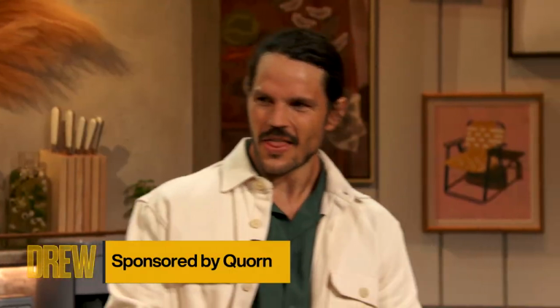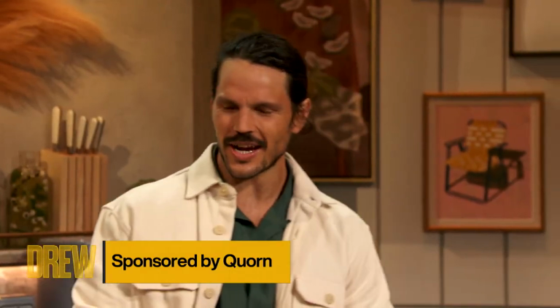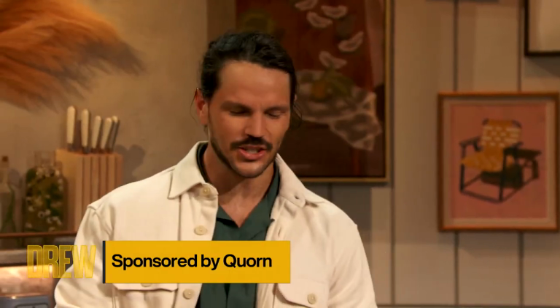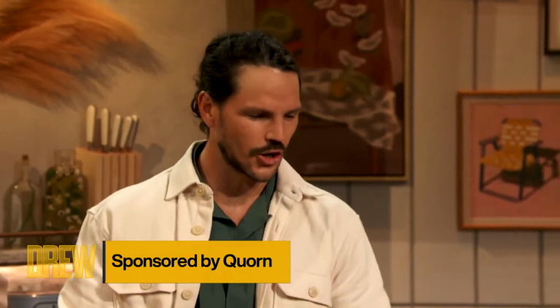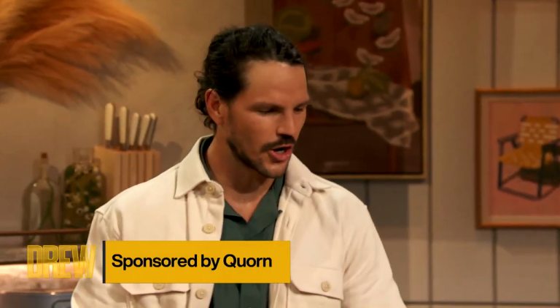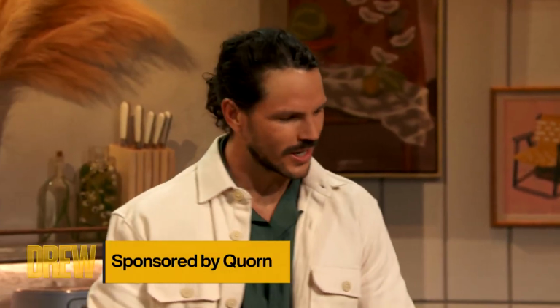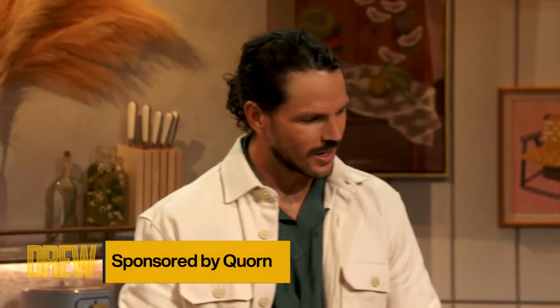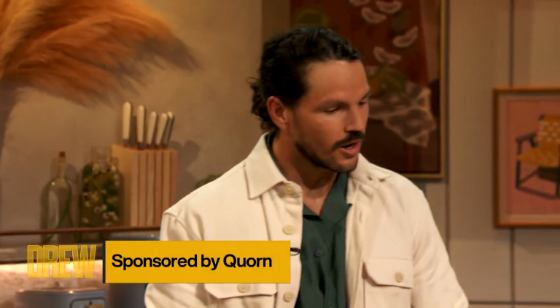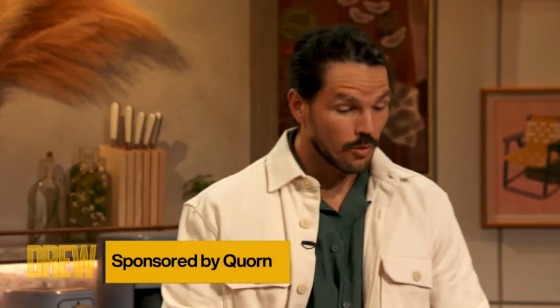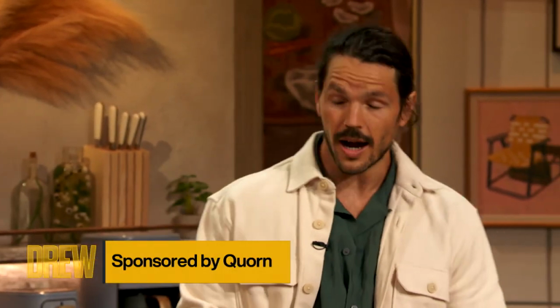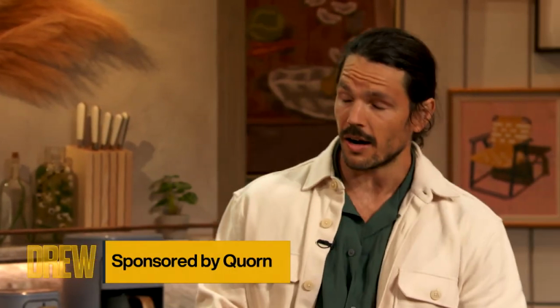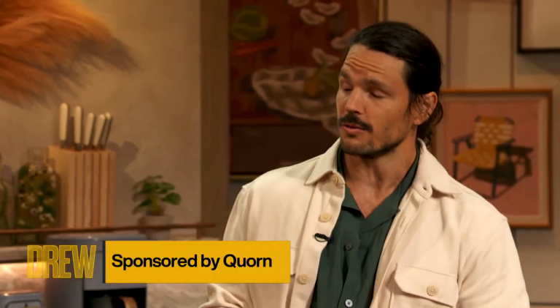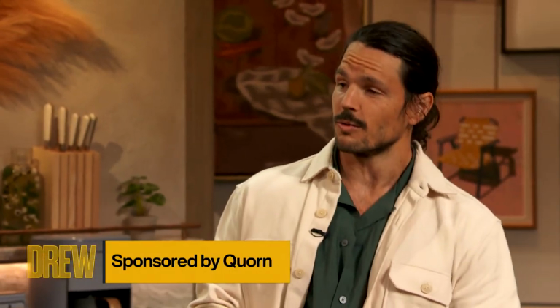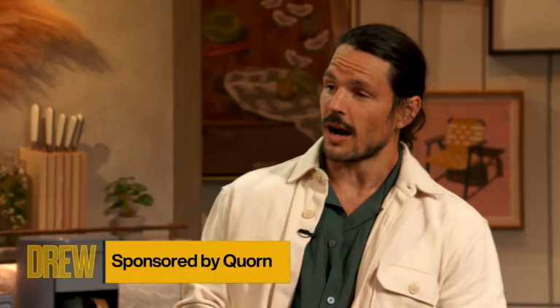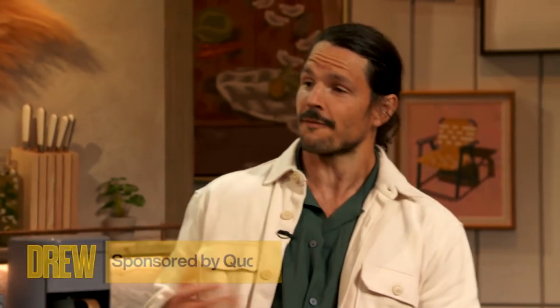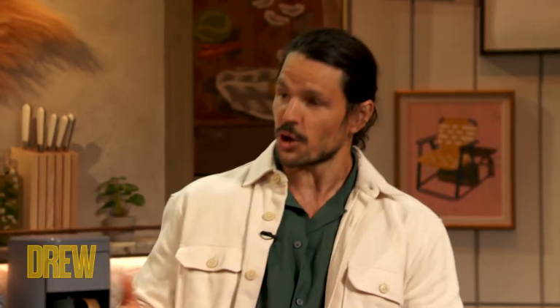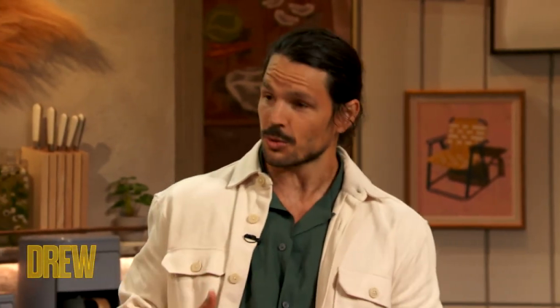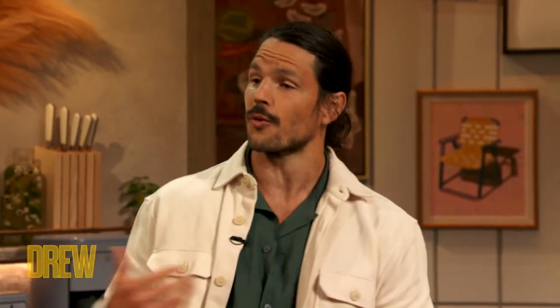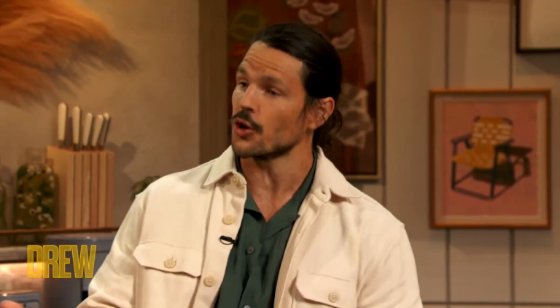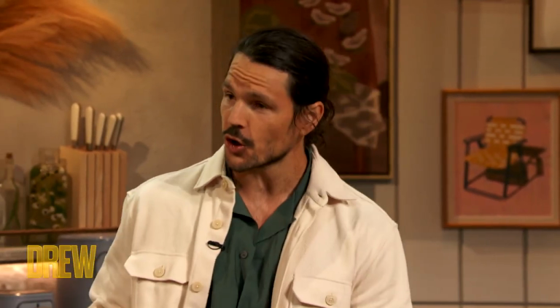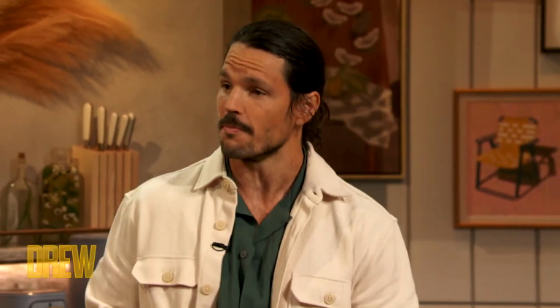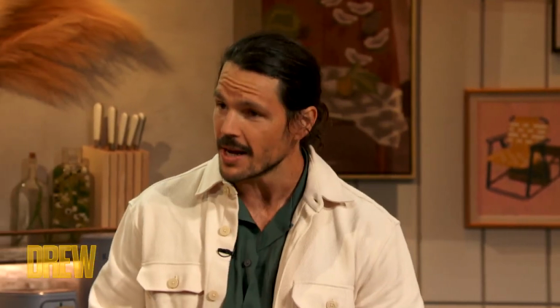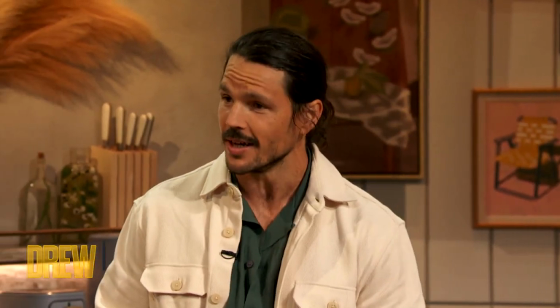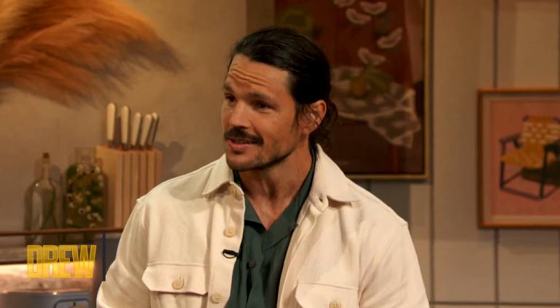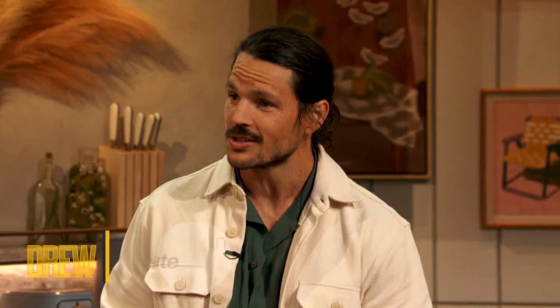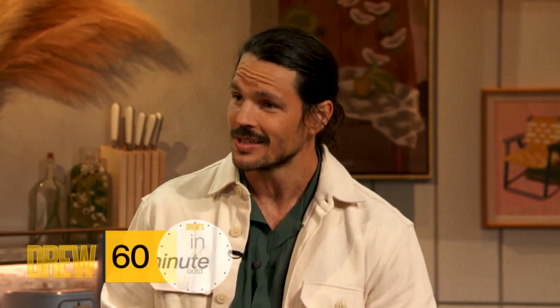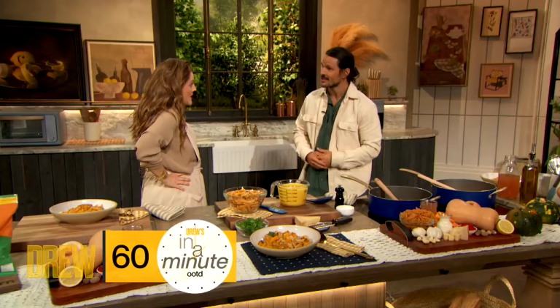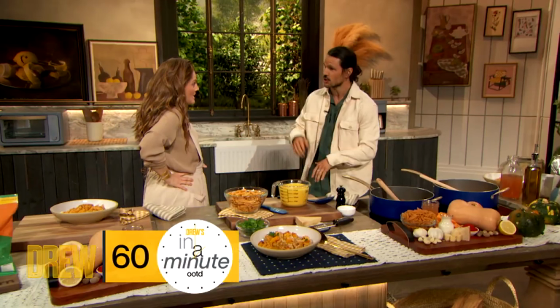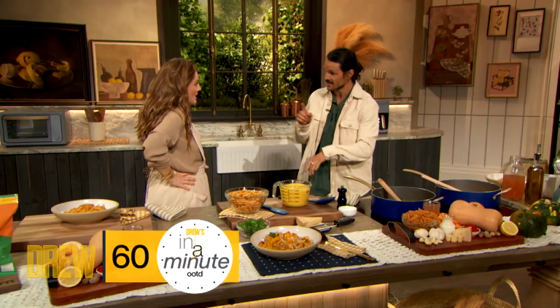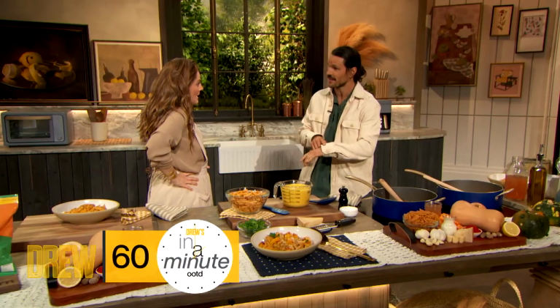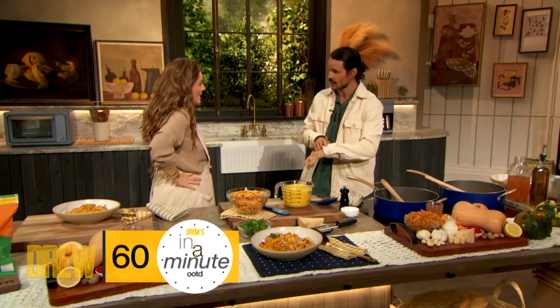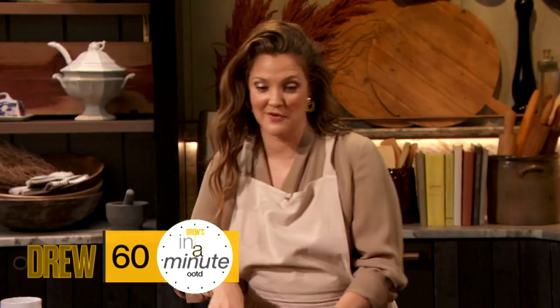Thanks, Drew. Well, unfortunately we've only got a minute. Should I start the clock?